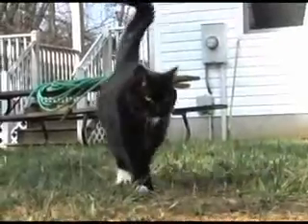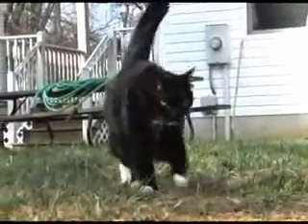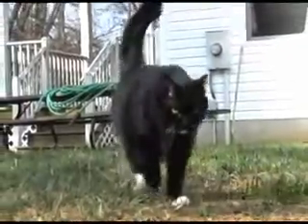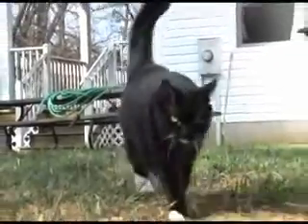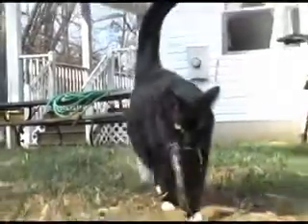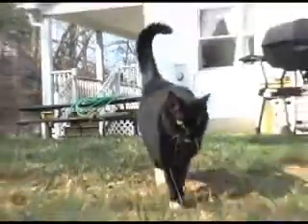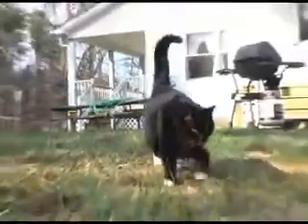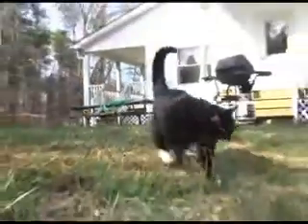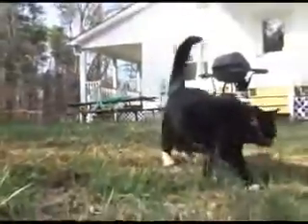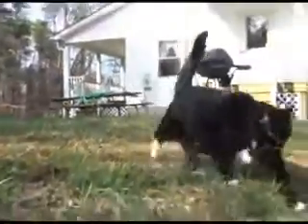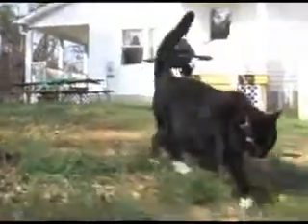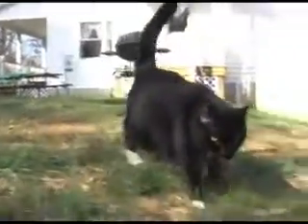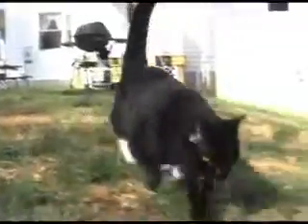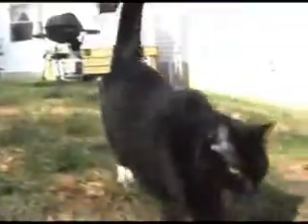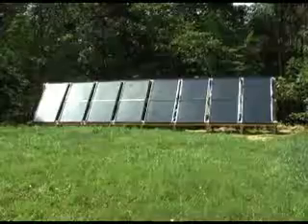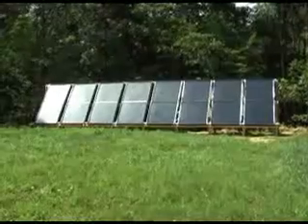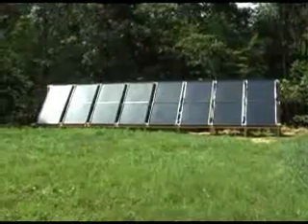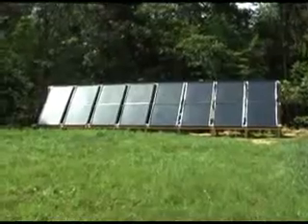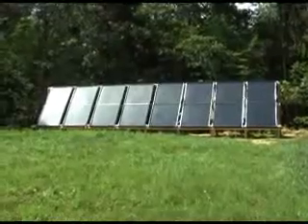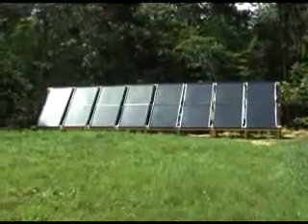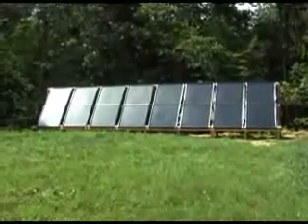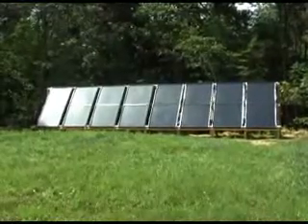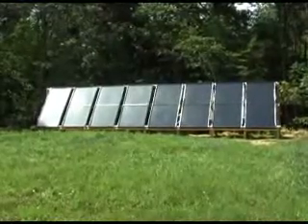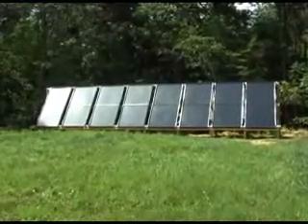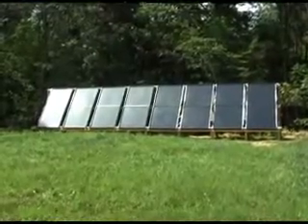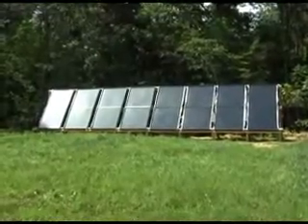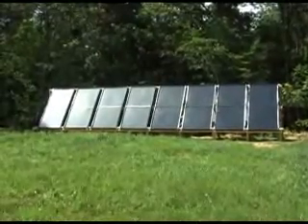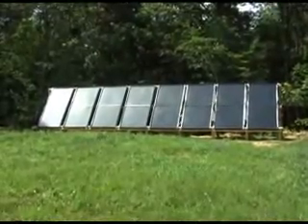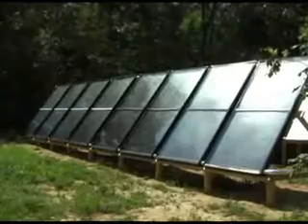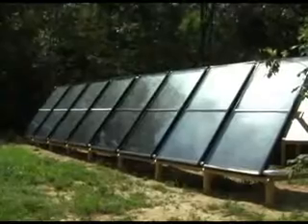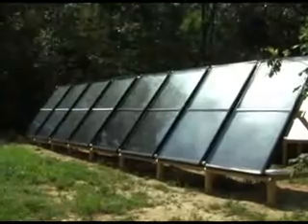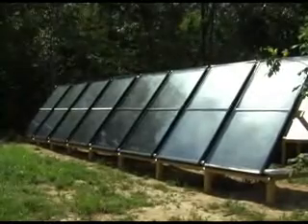Hi, this is Nick the Cat and I want to show you how to build a water heating solar panel. This was one of my many projects since I returned to the U.S.